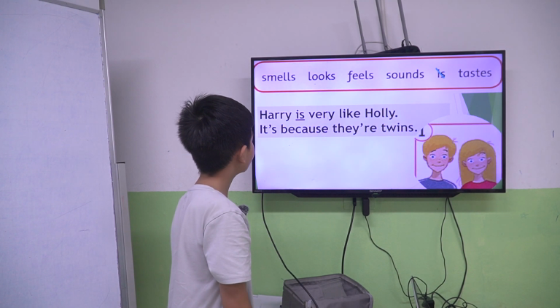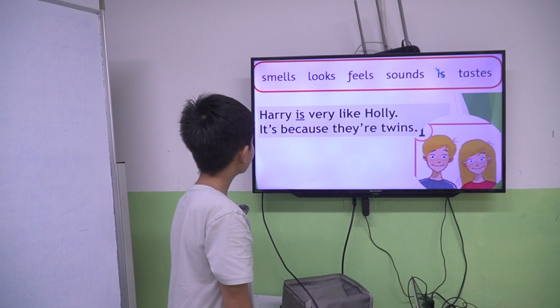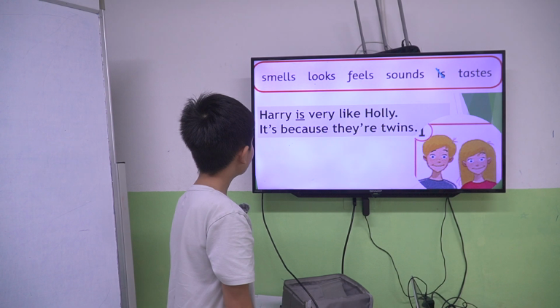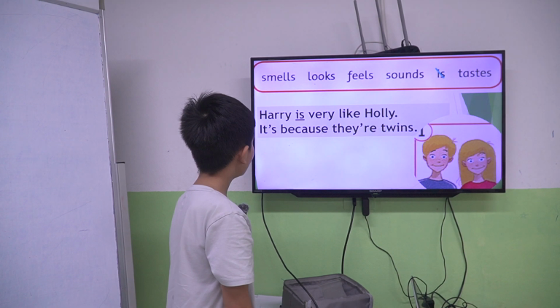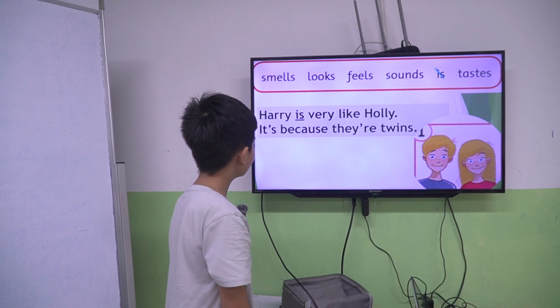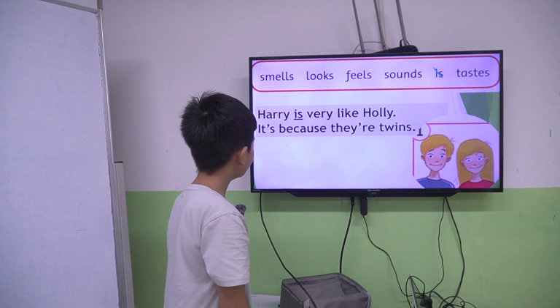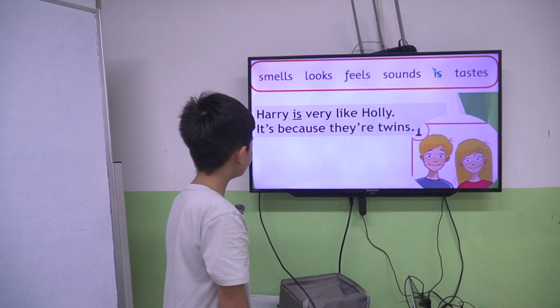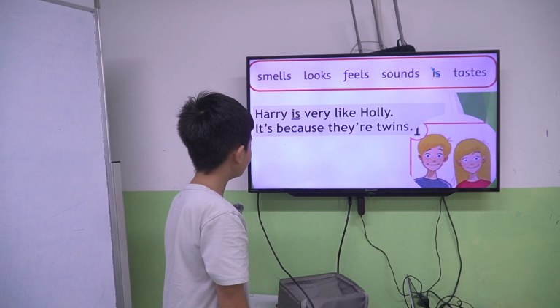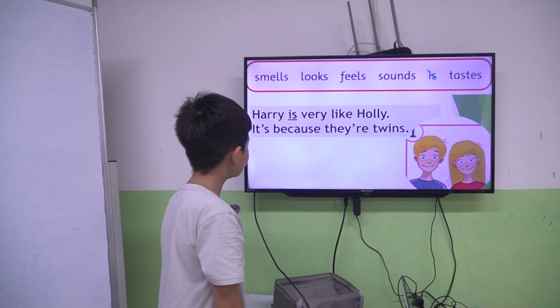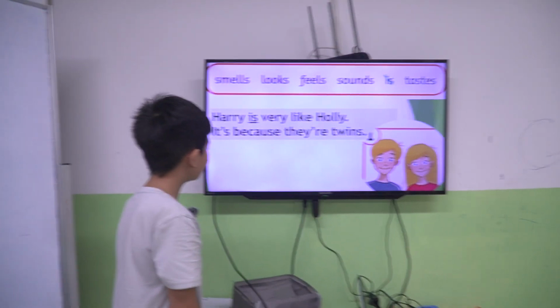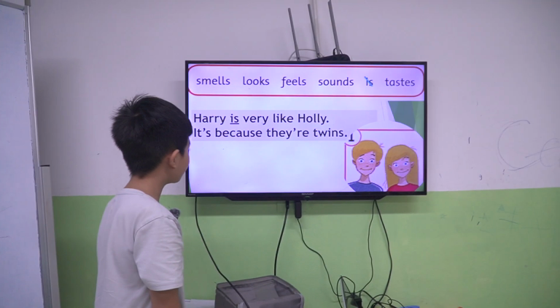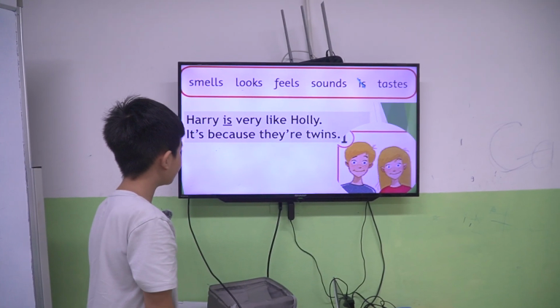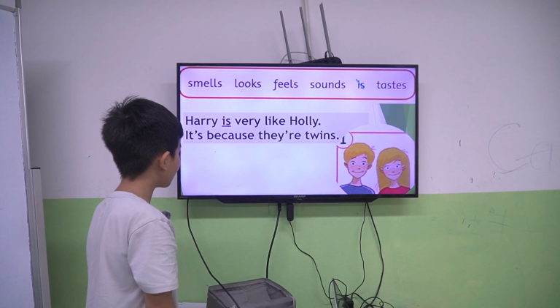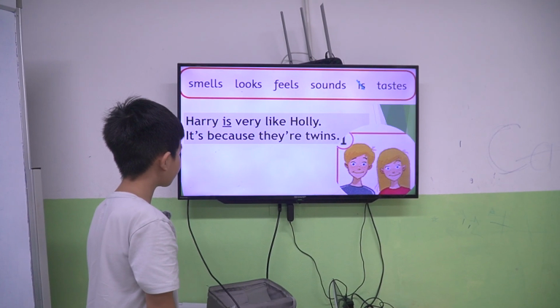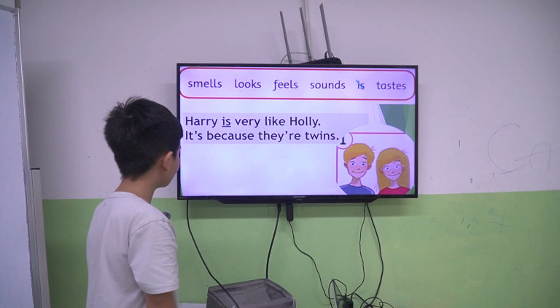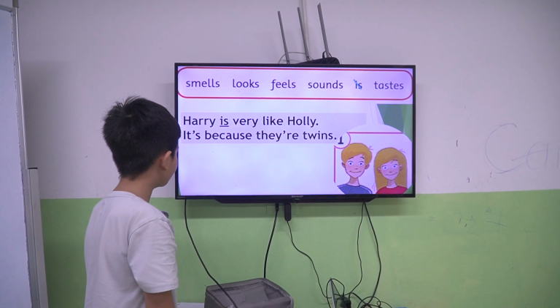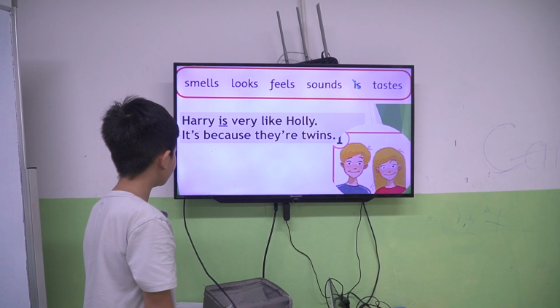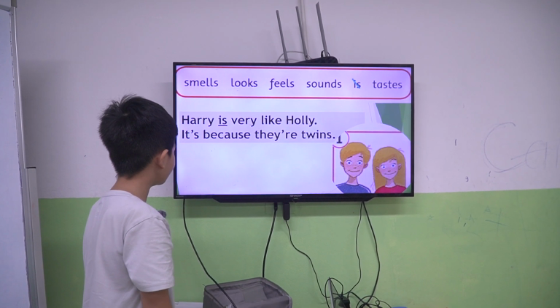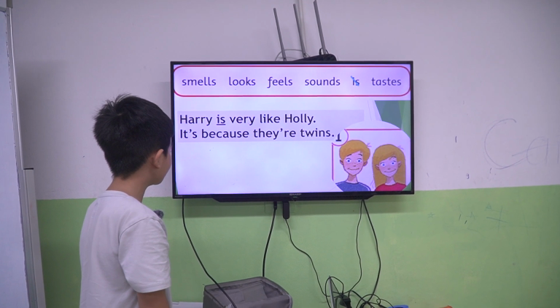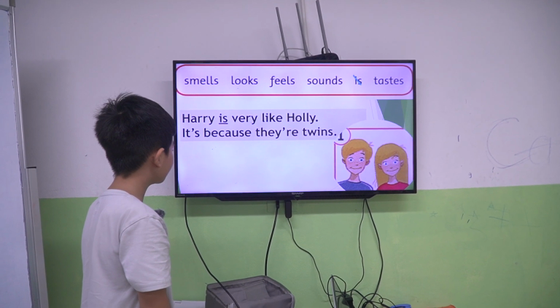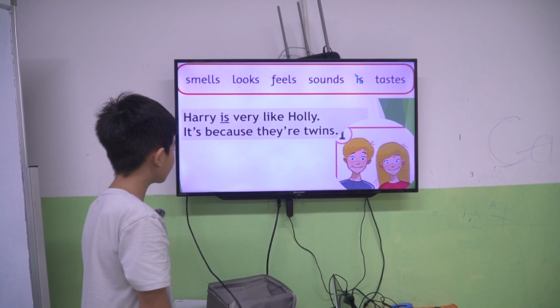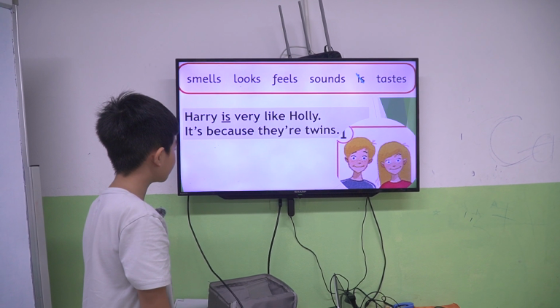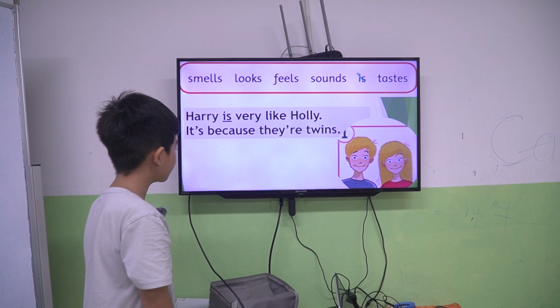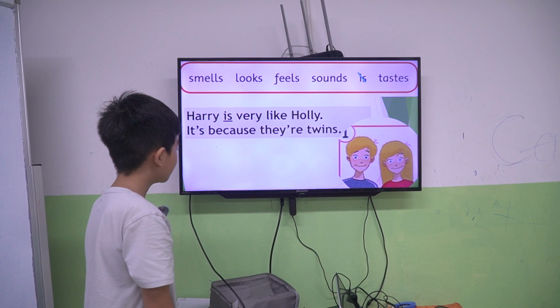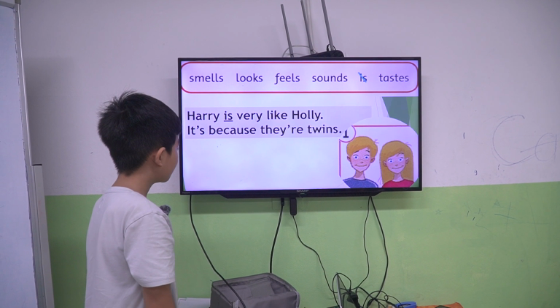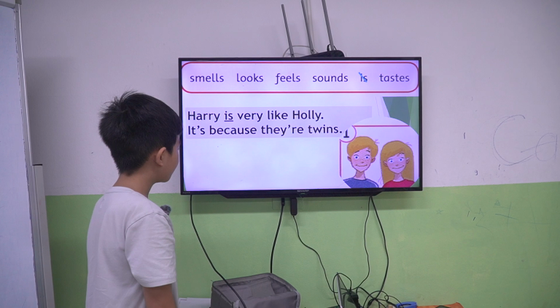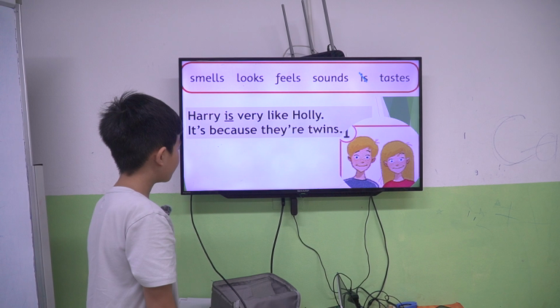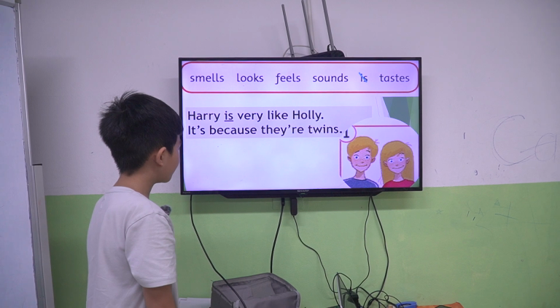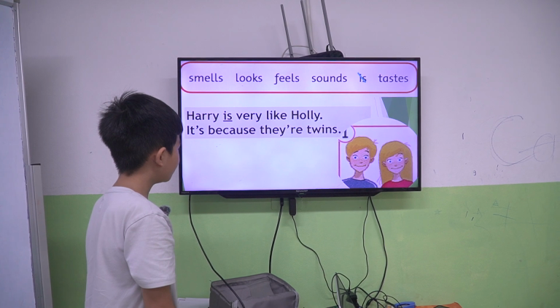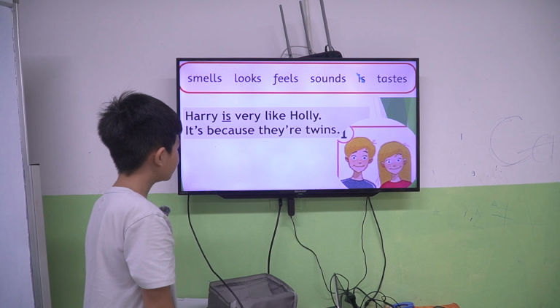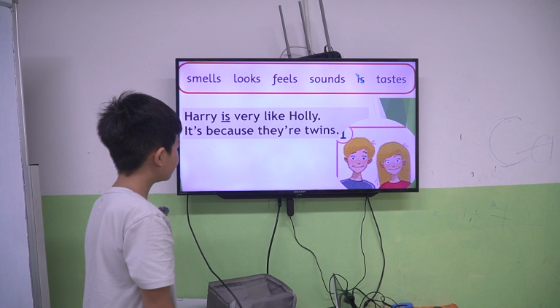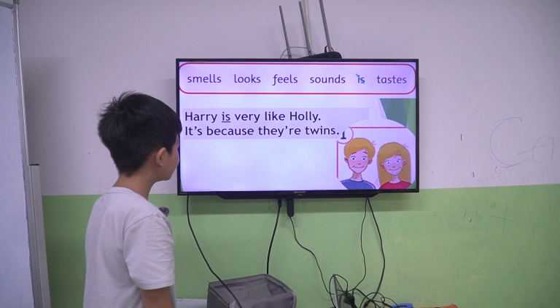Harry is very like Holly because they're twins.